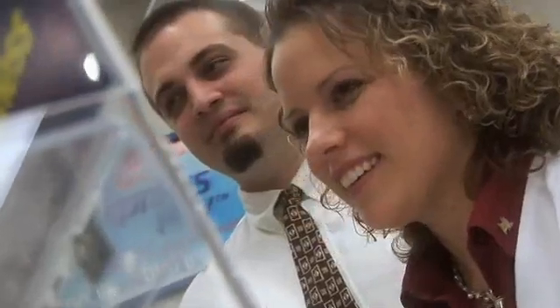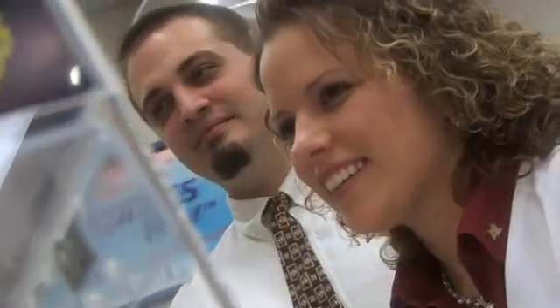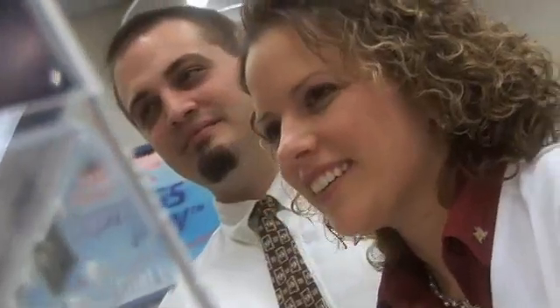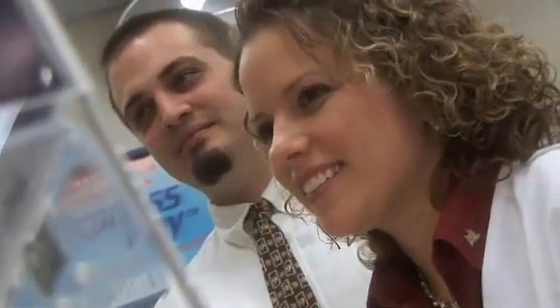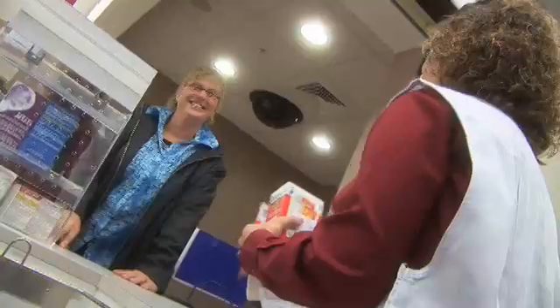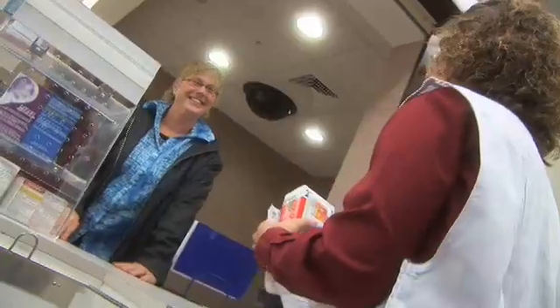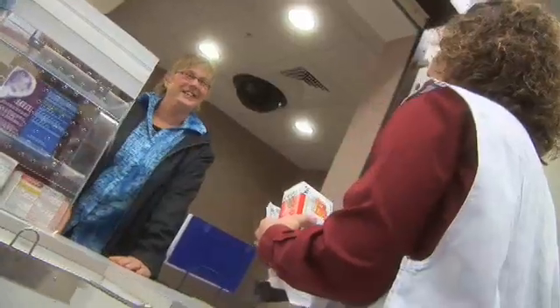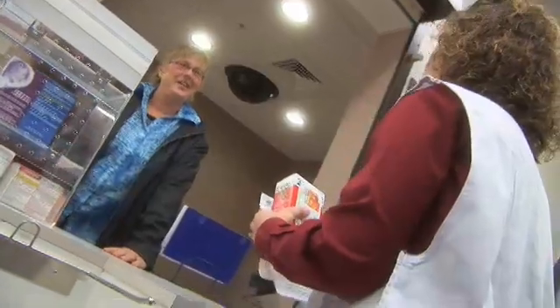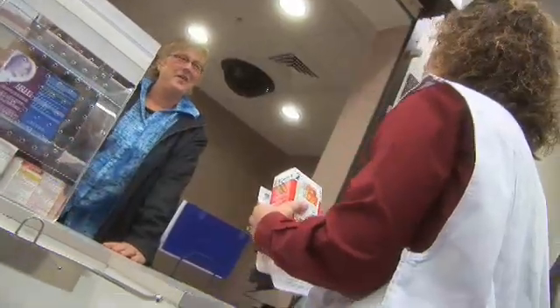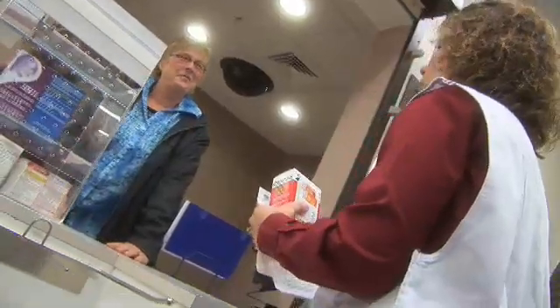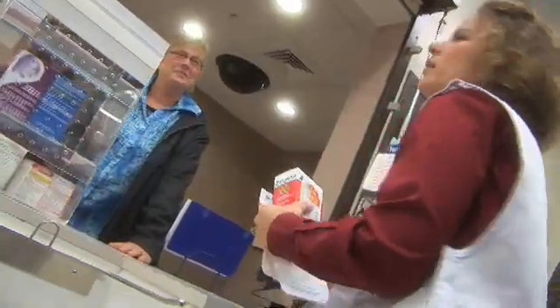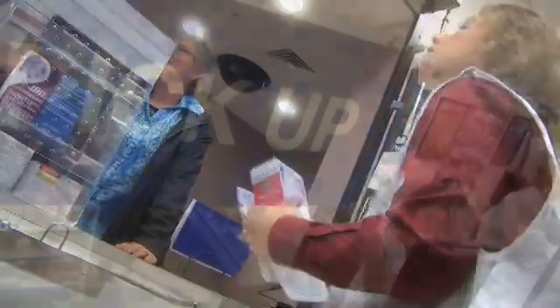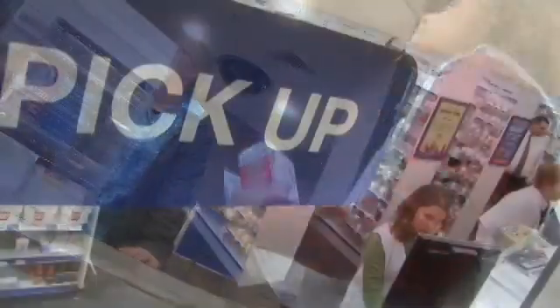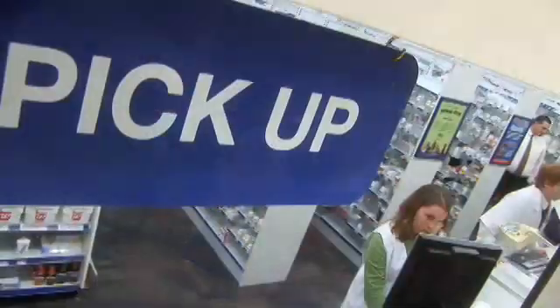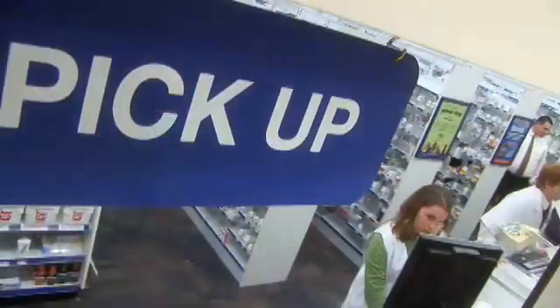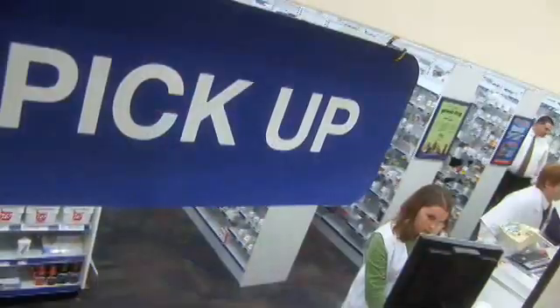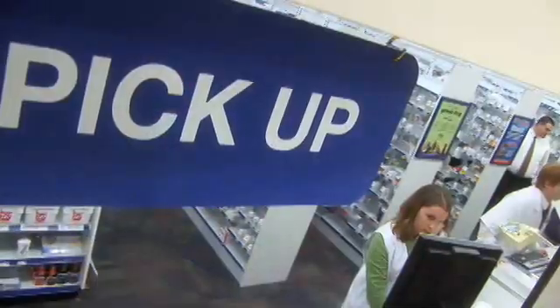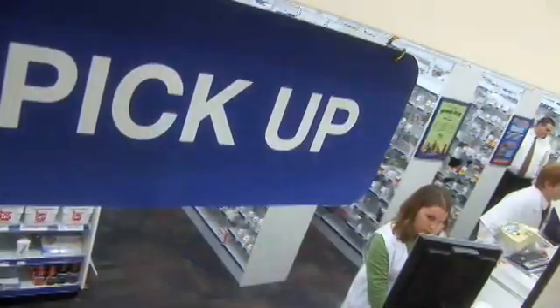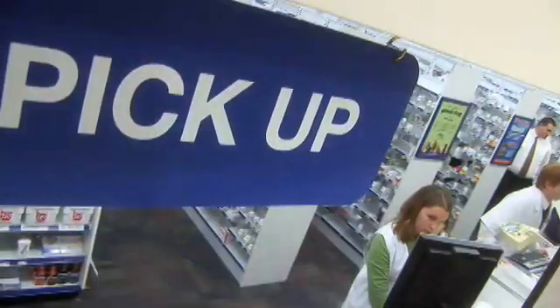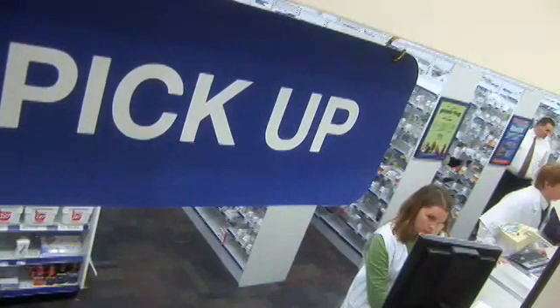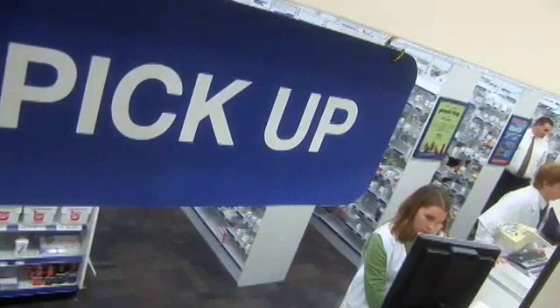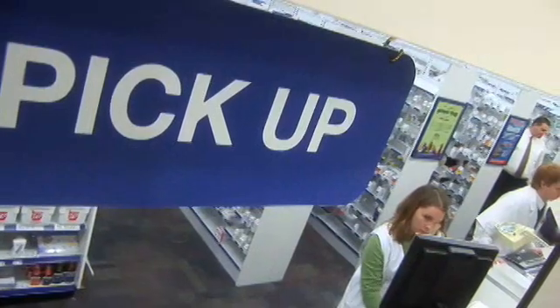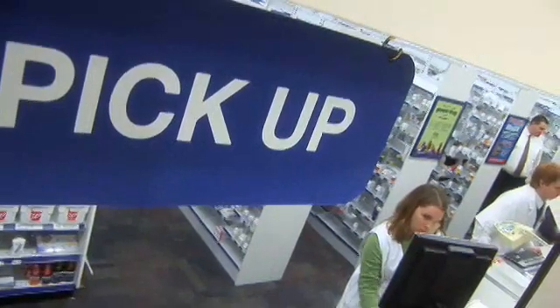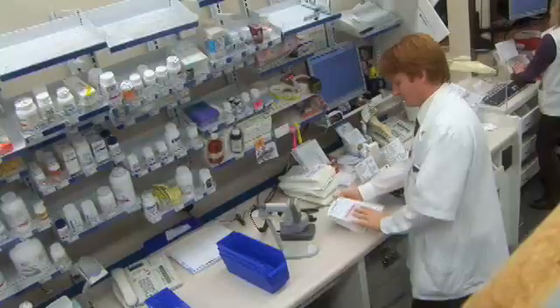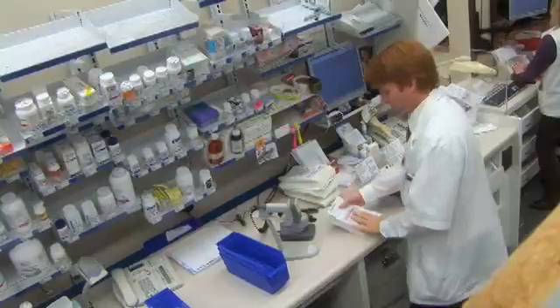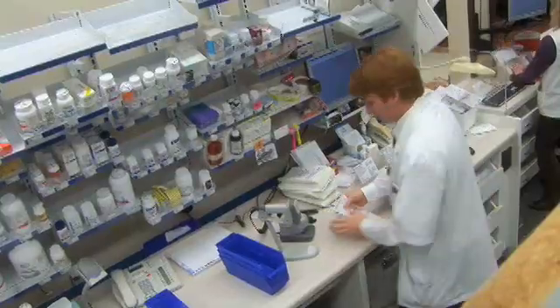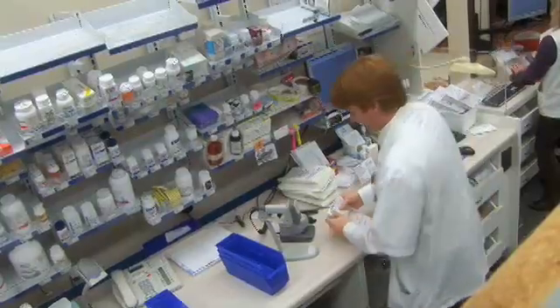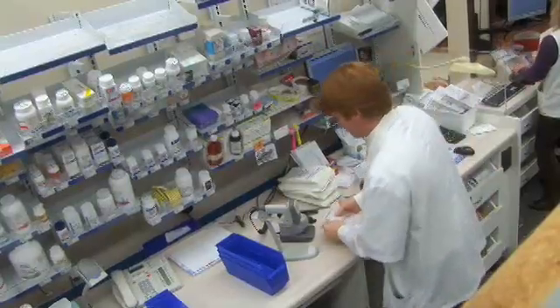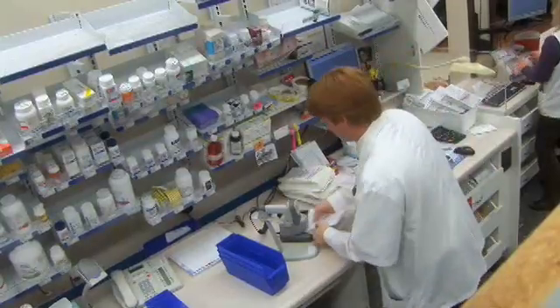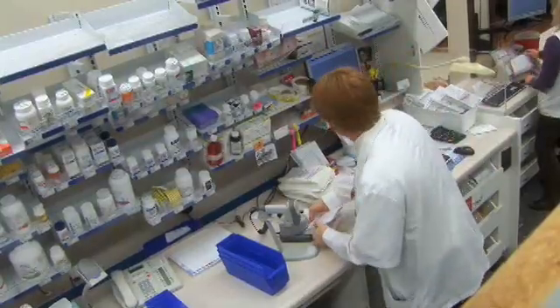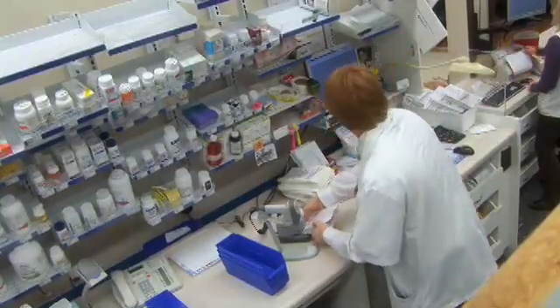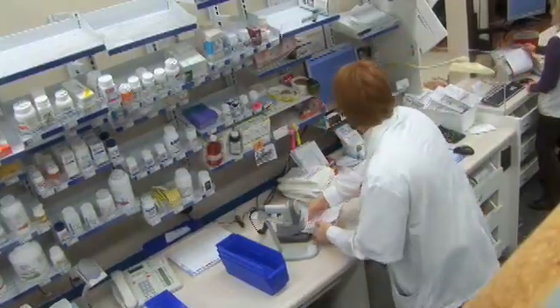Learning the top 200 drugs, generic and brand name, fundamentals of reading prescriptions, pharmacy benefits management, and pharmacy calculations.